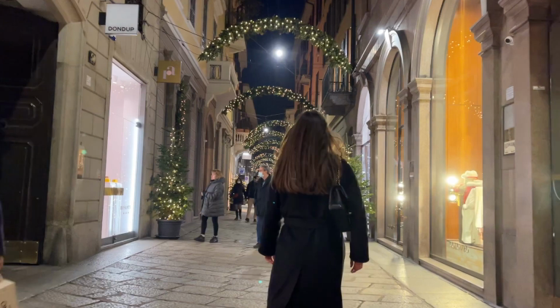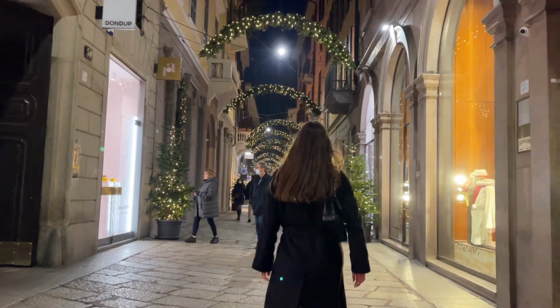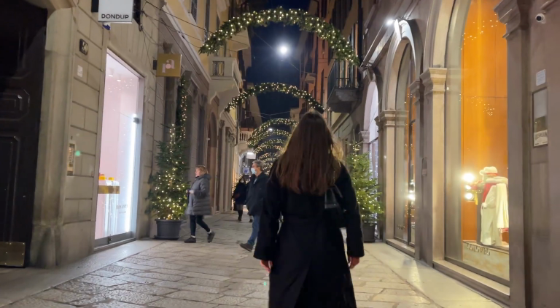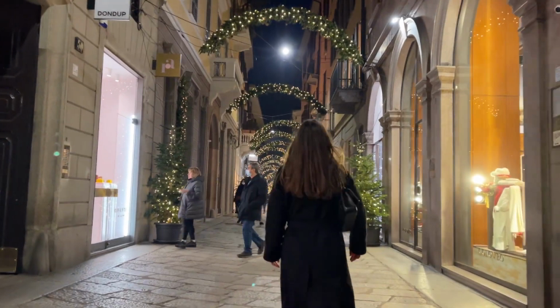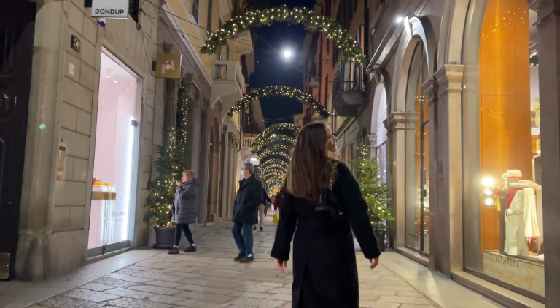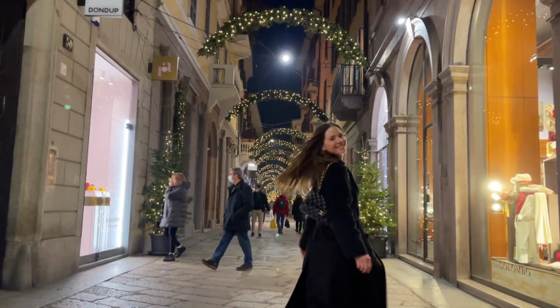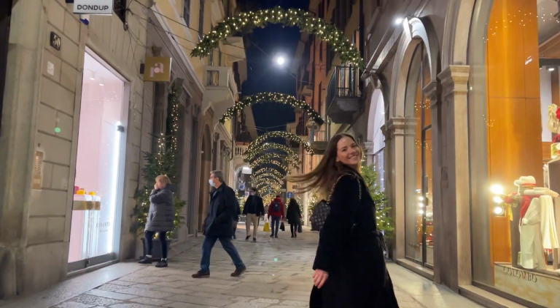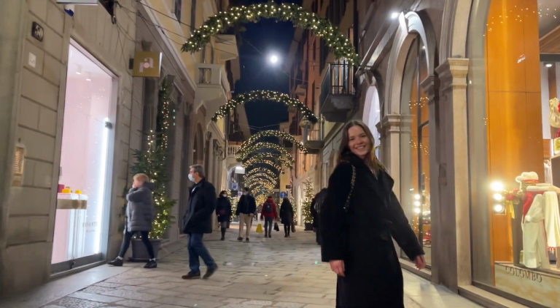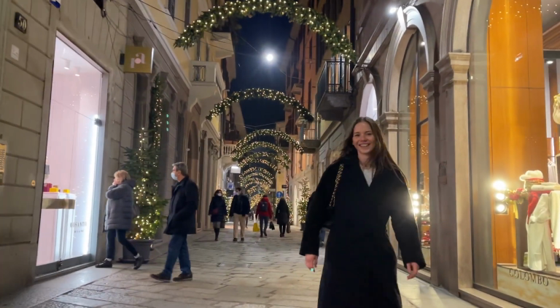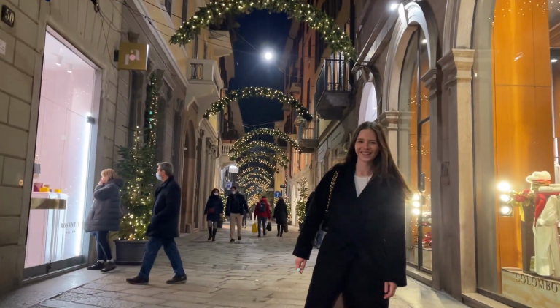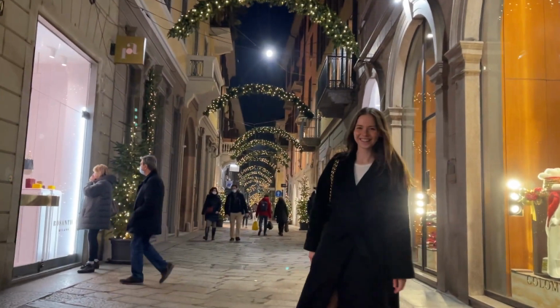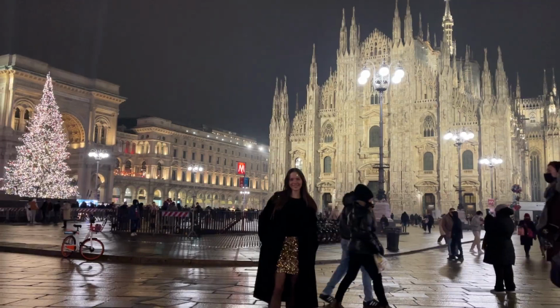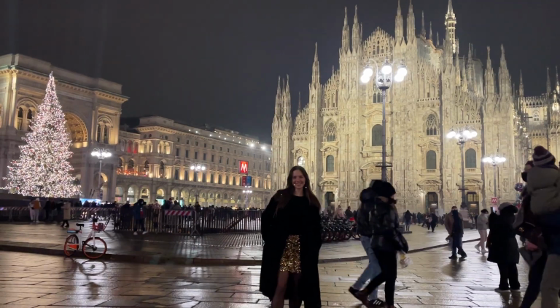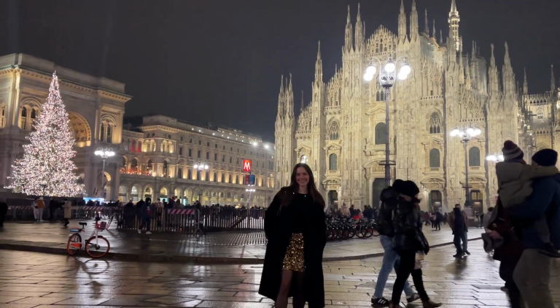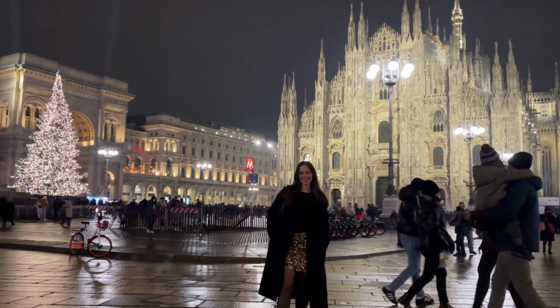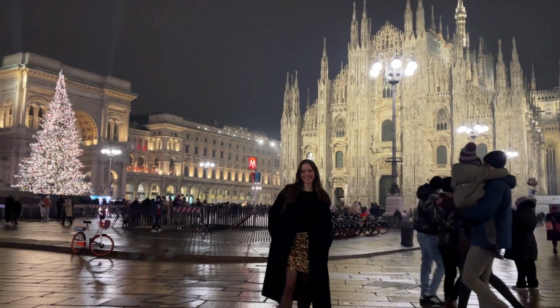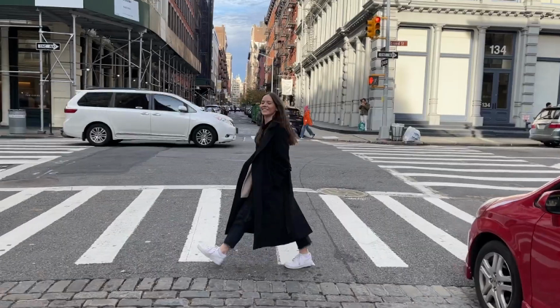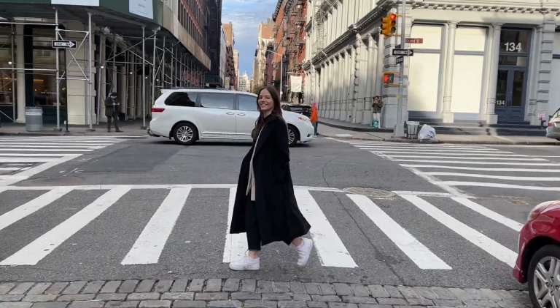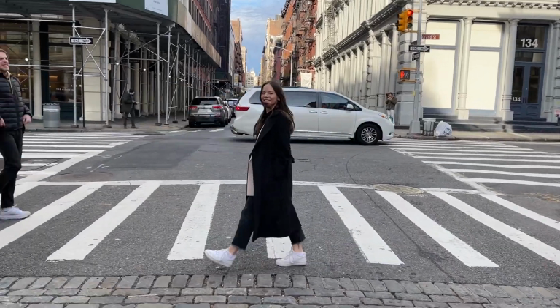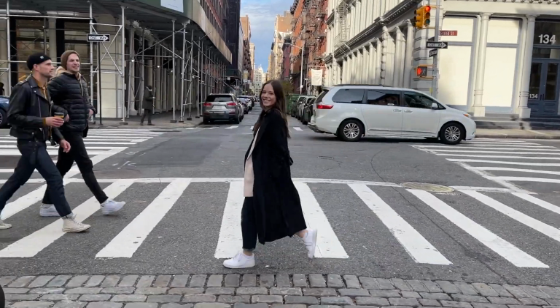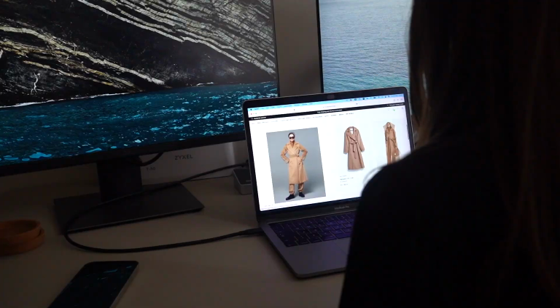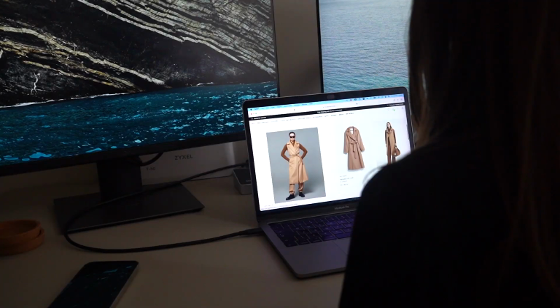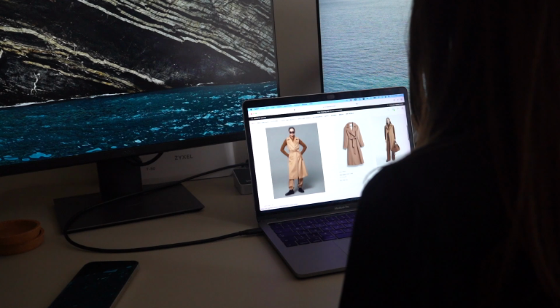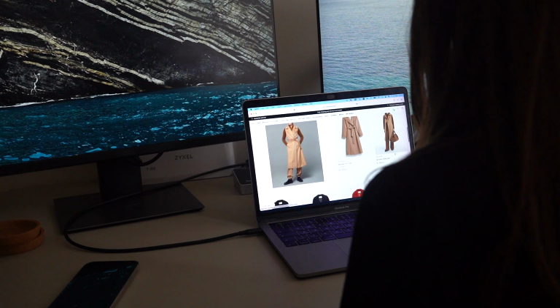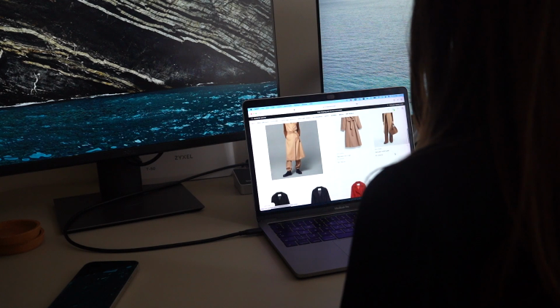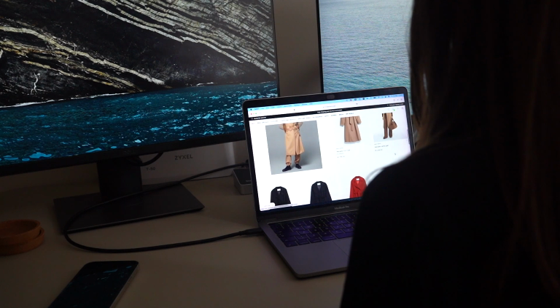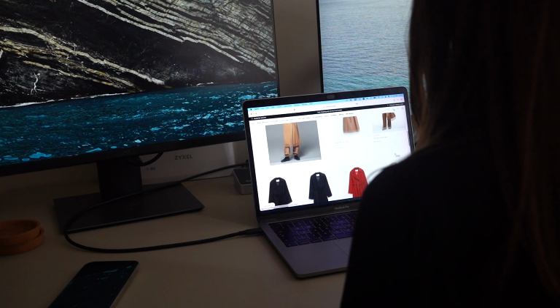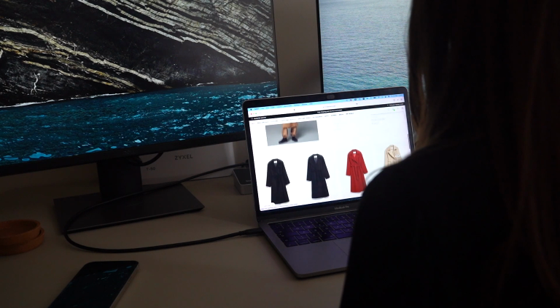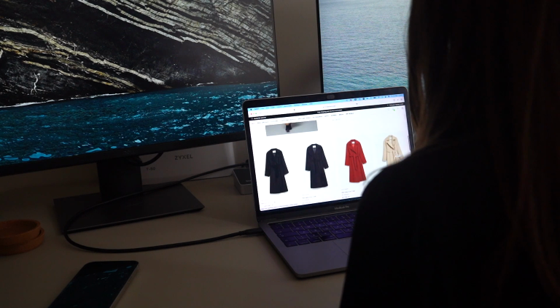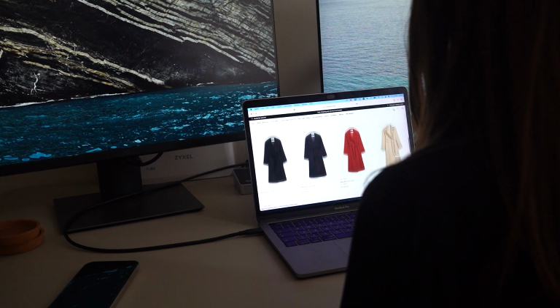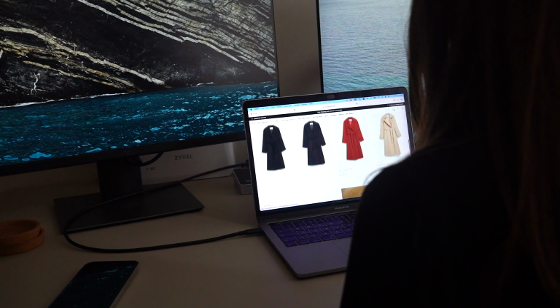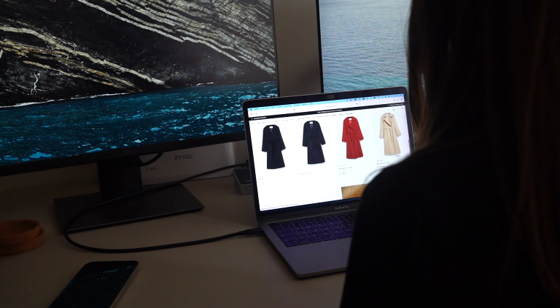I want to tell you about my favorite coat. This video is not sponsored. It's from Max Mara and it's the Manuela coat.